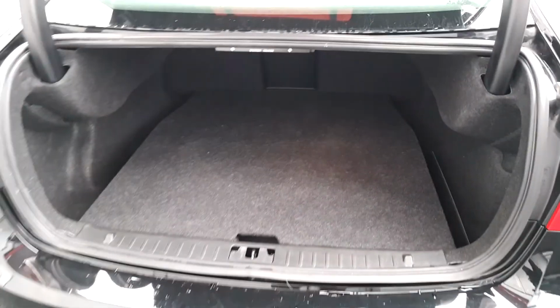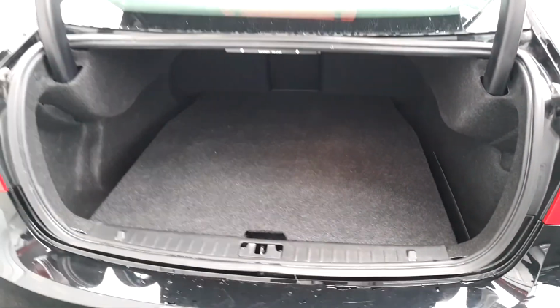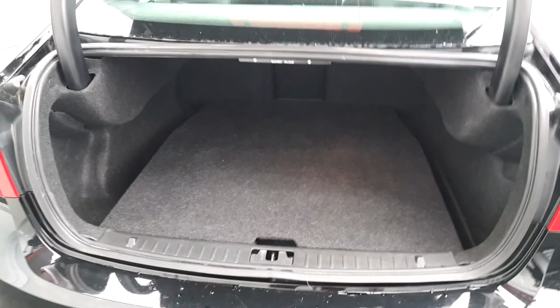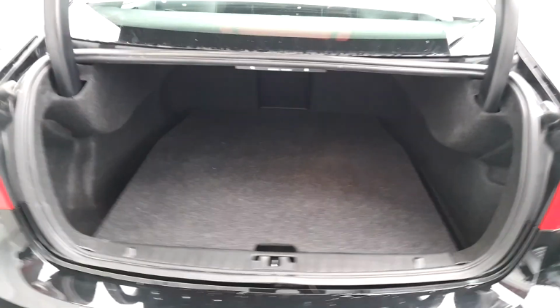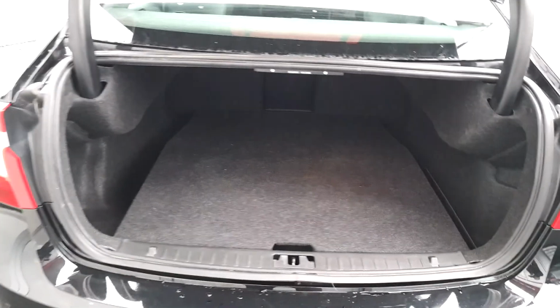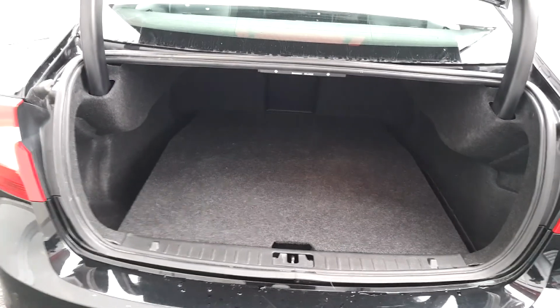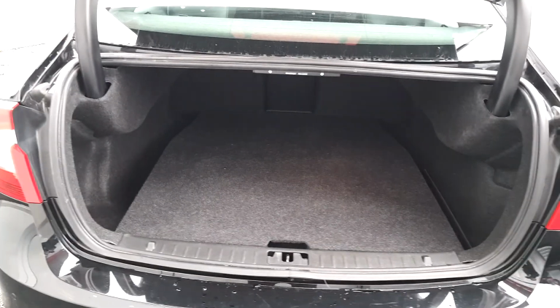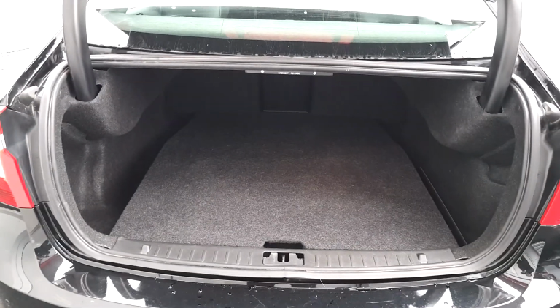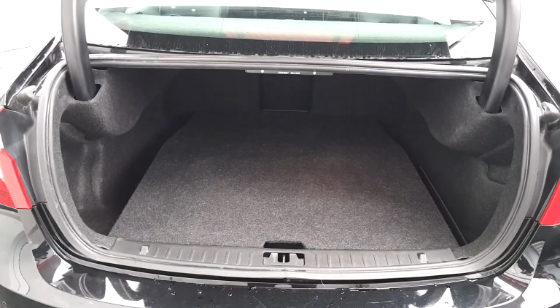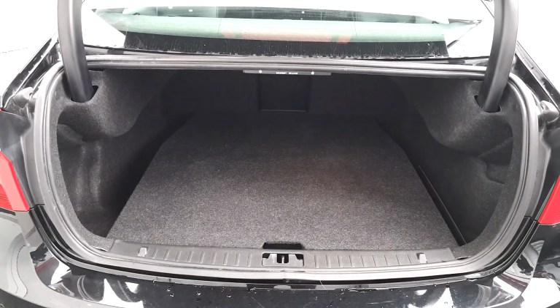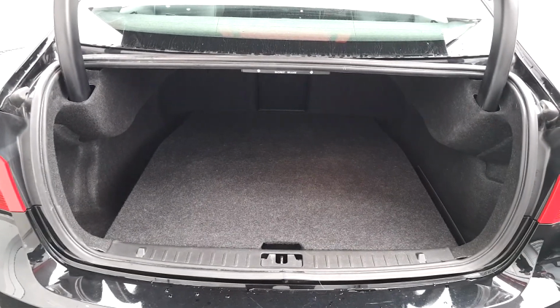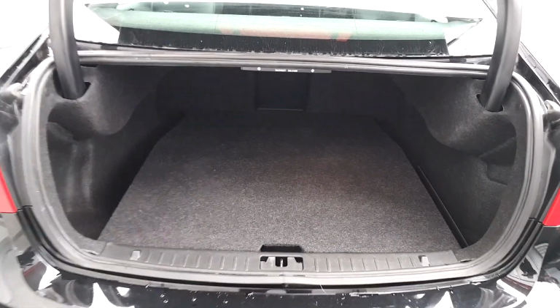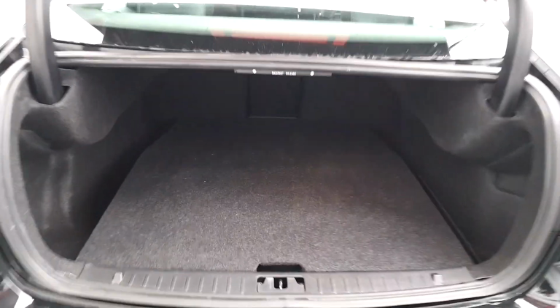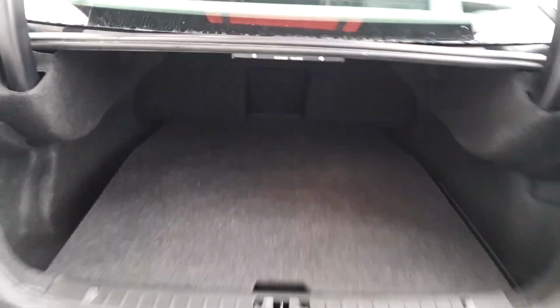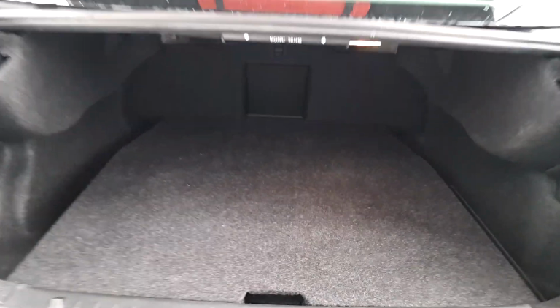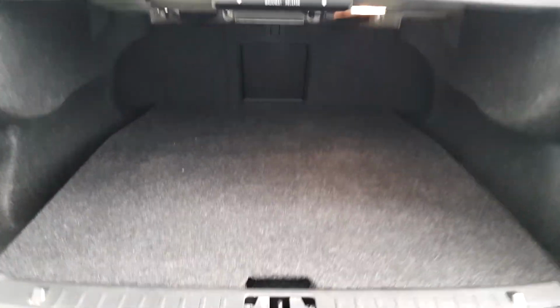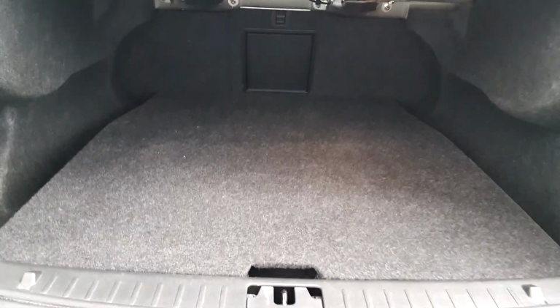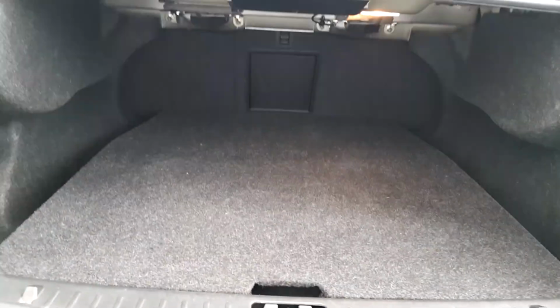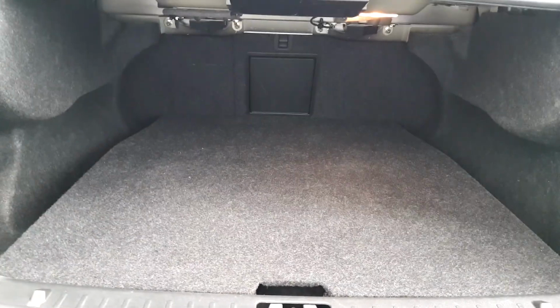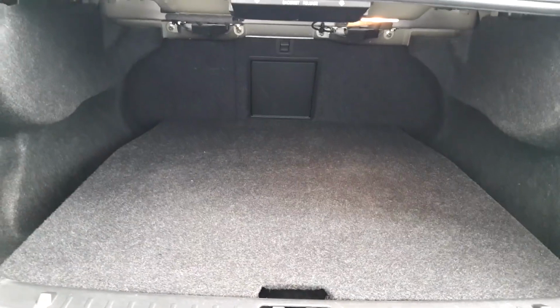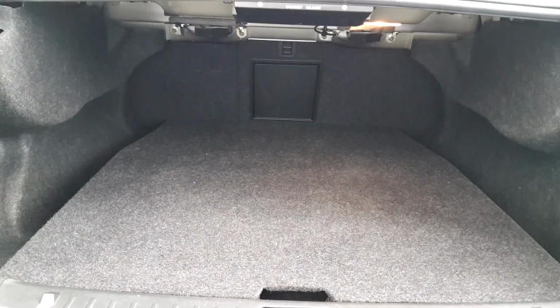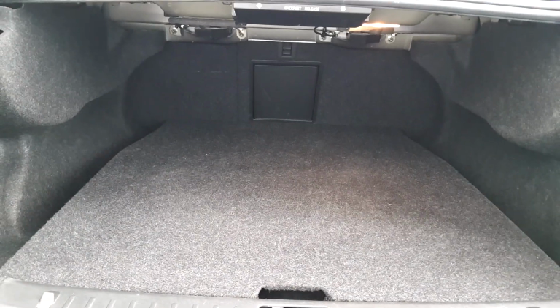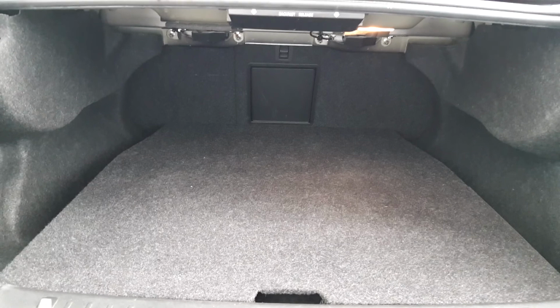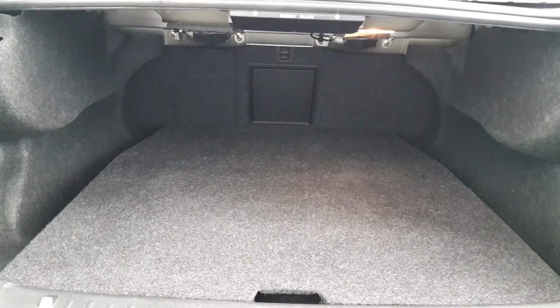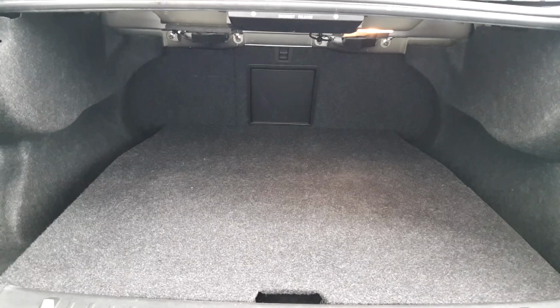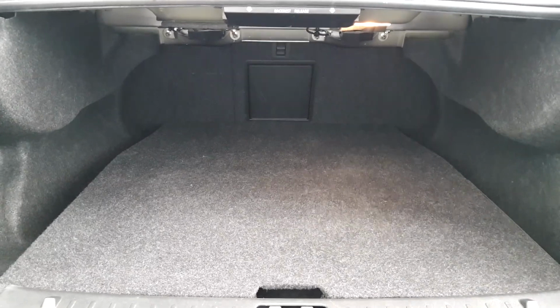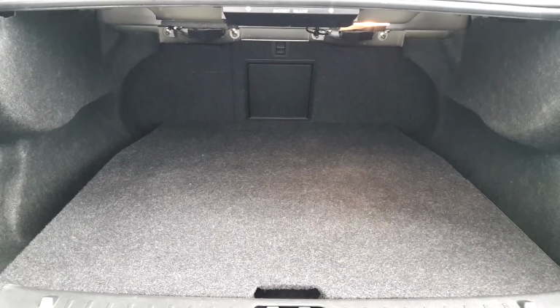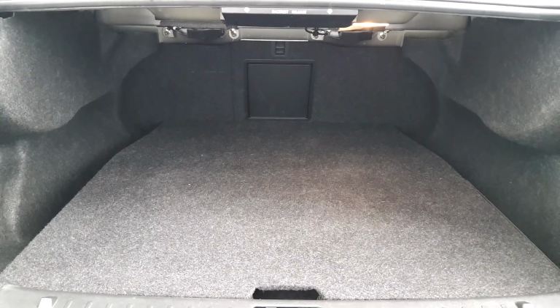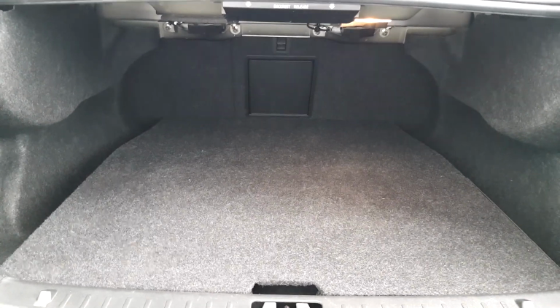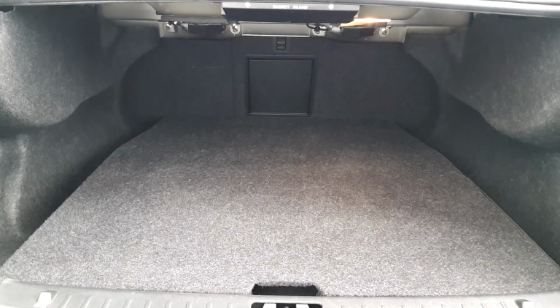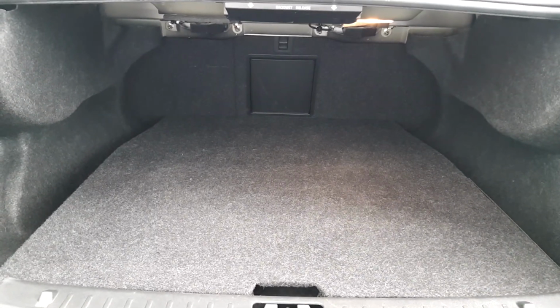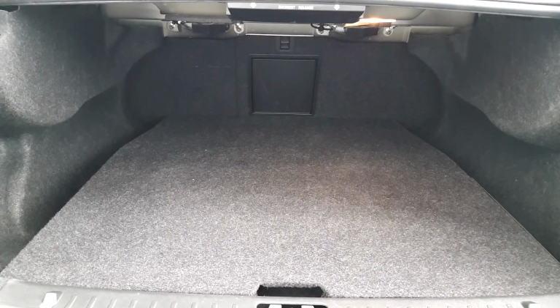You can see we have a large spacious boot, and as mentioned the back seats also fold down if you require more space.